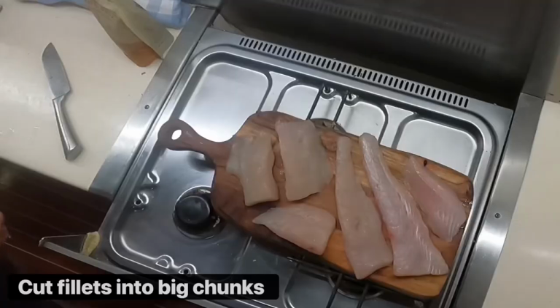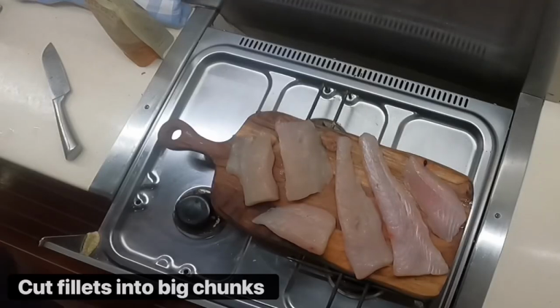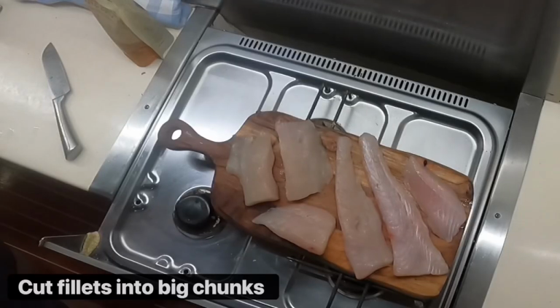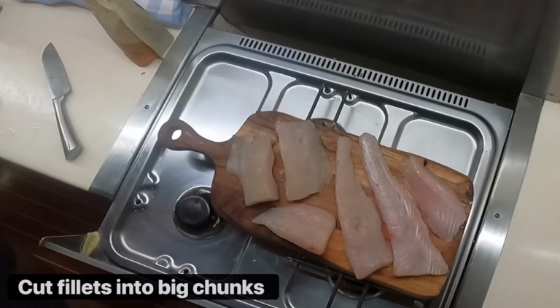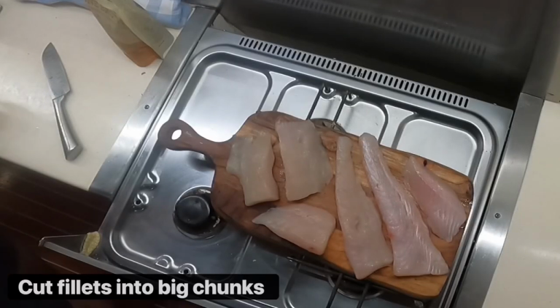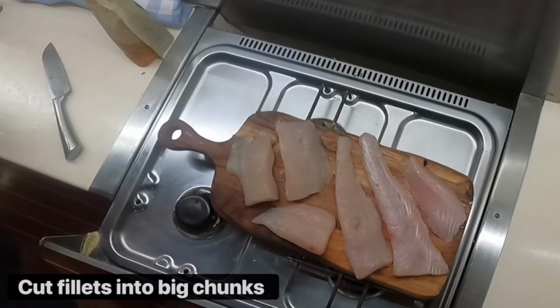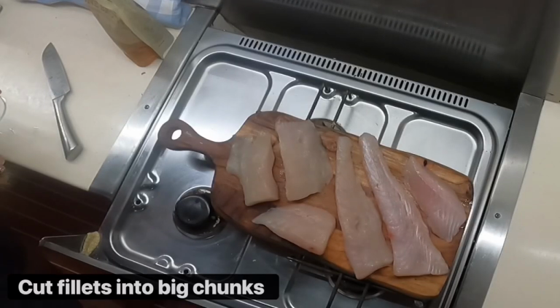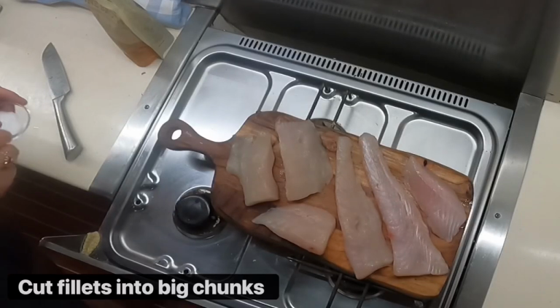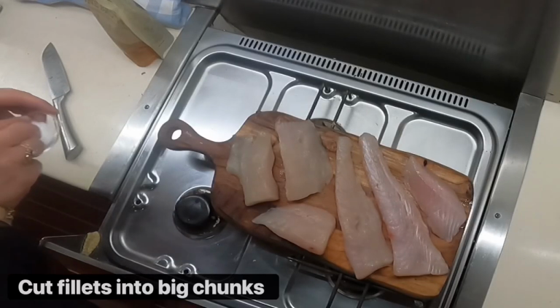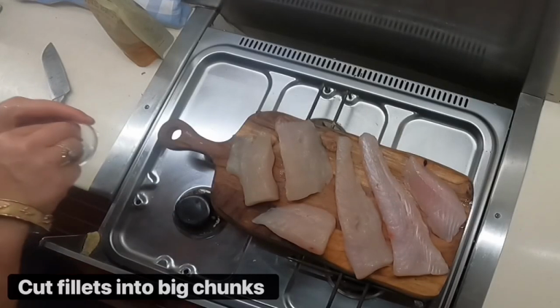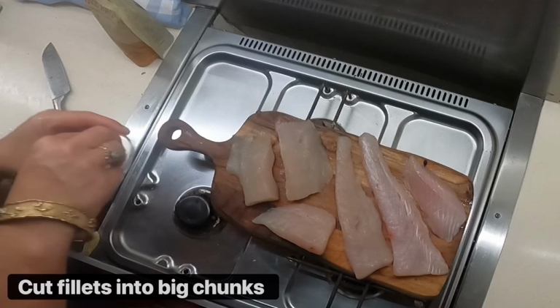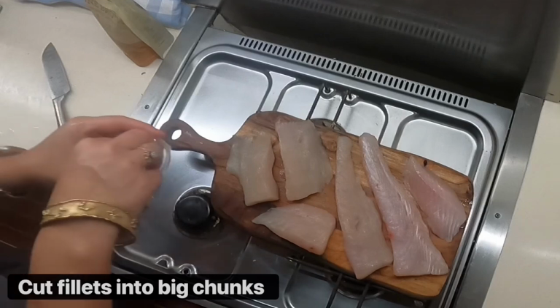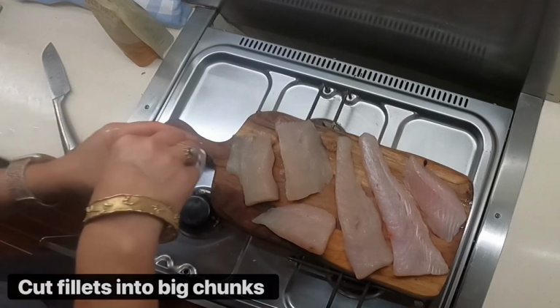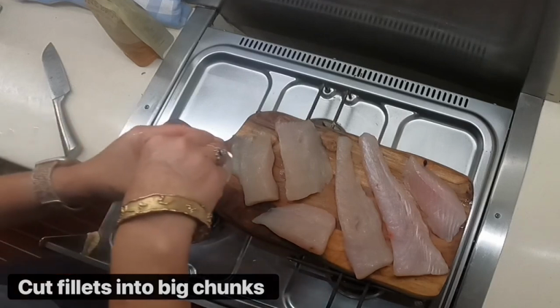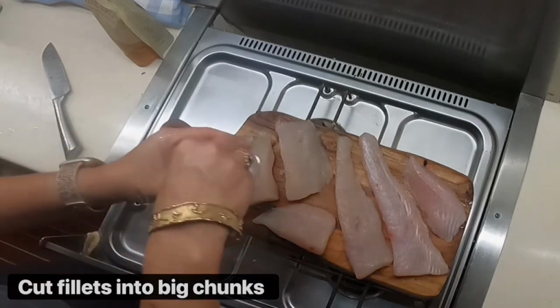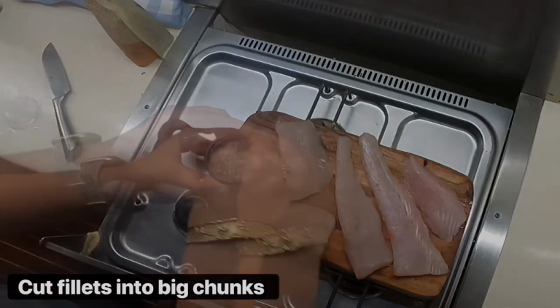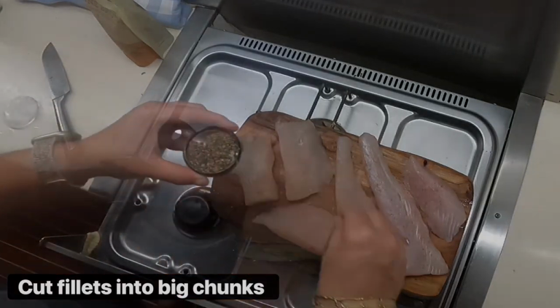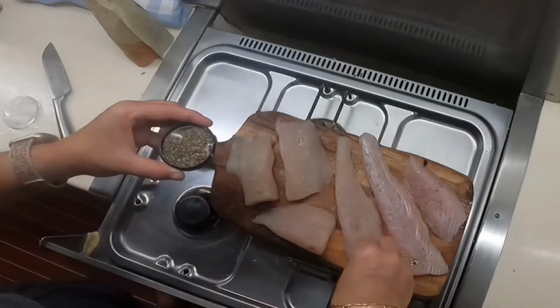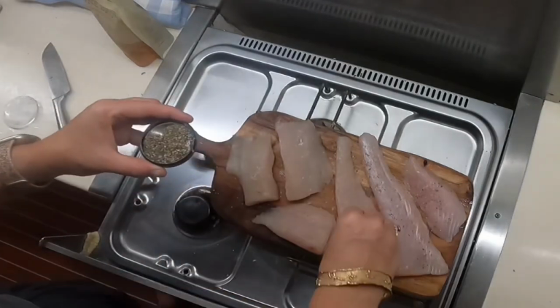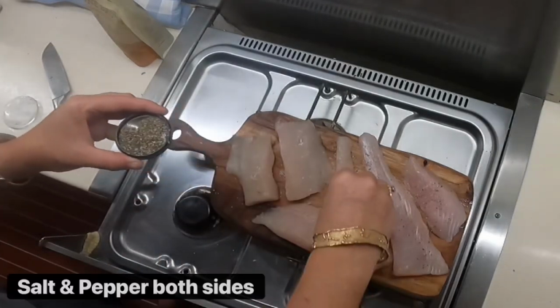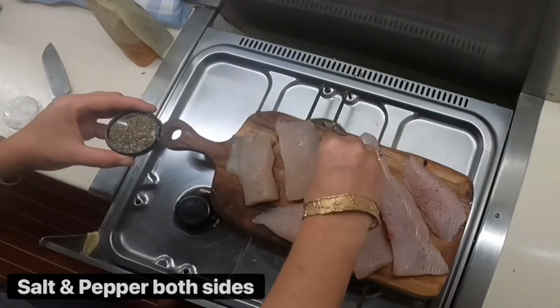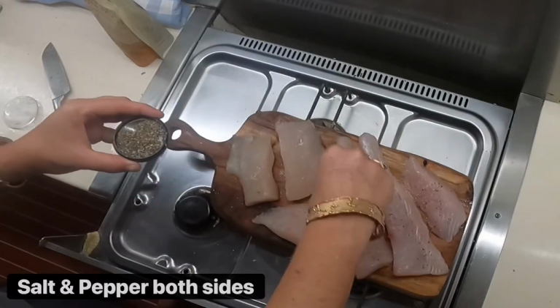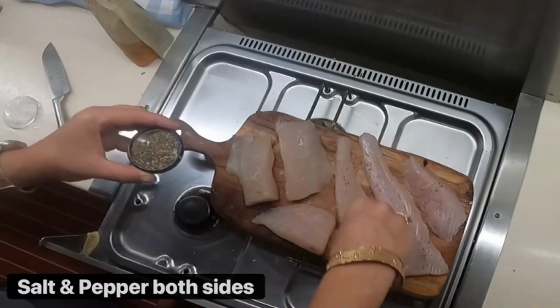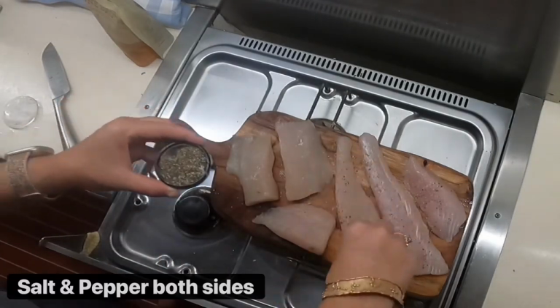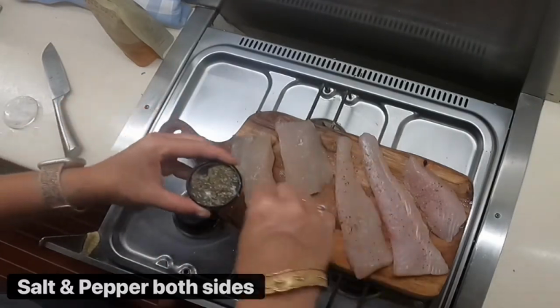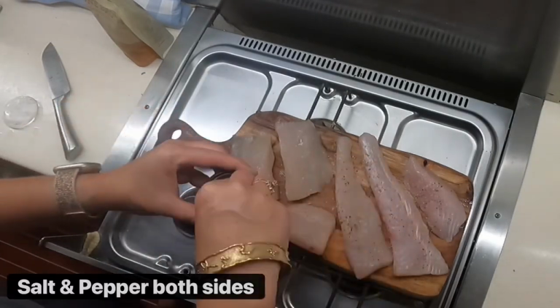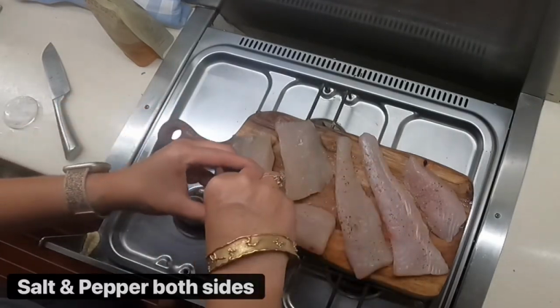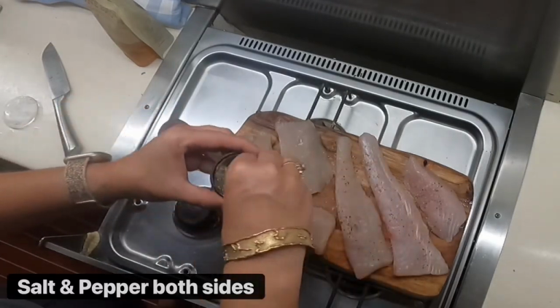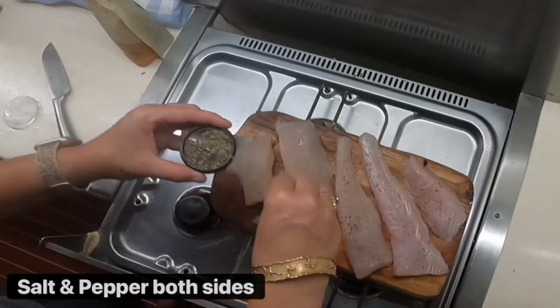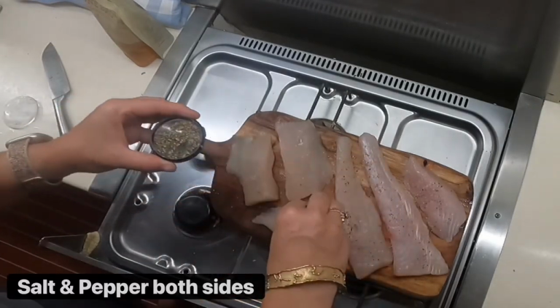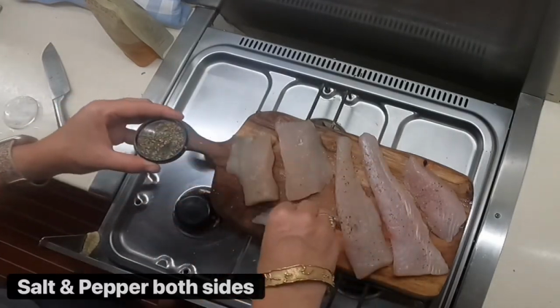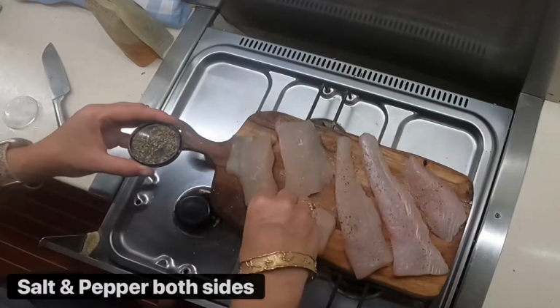Cut fillets into big chunks, season both sides of the fillets, and set aside.